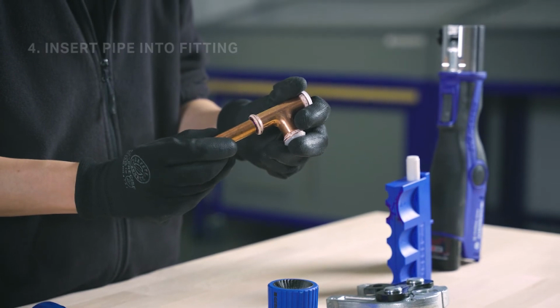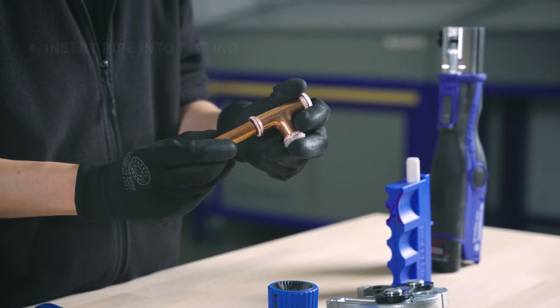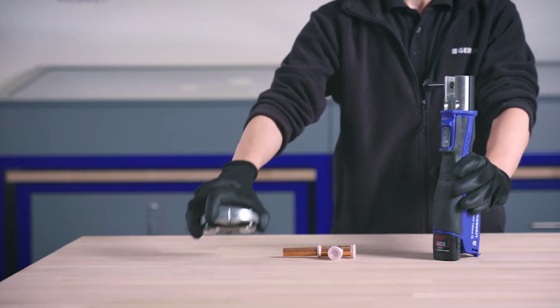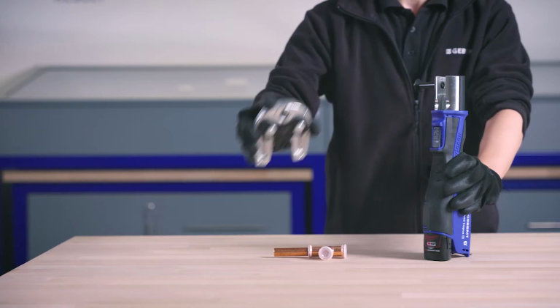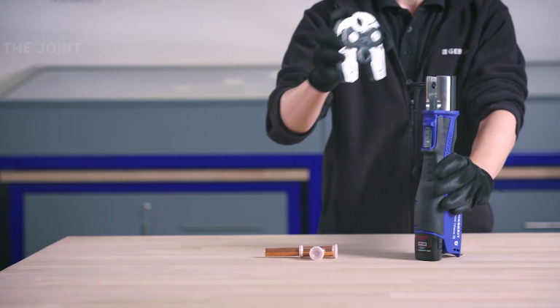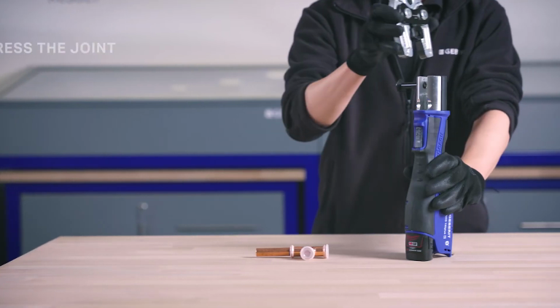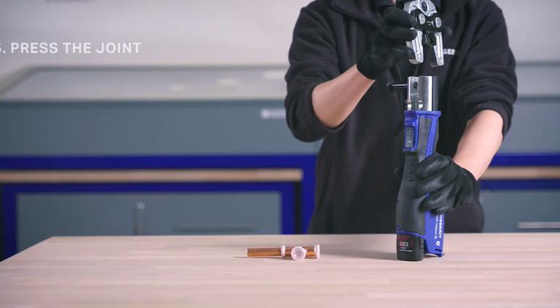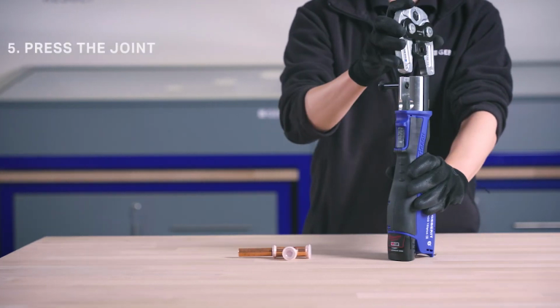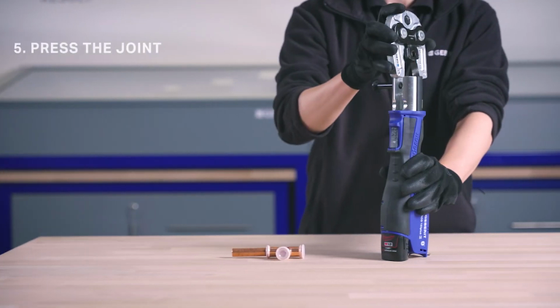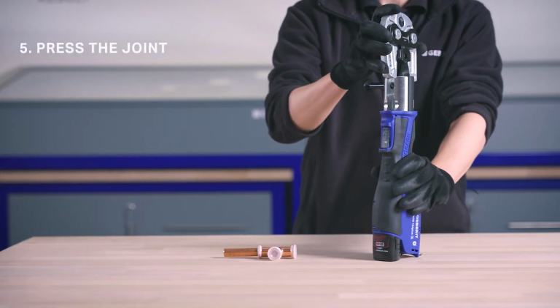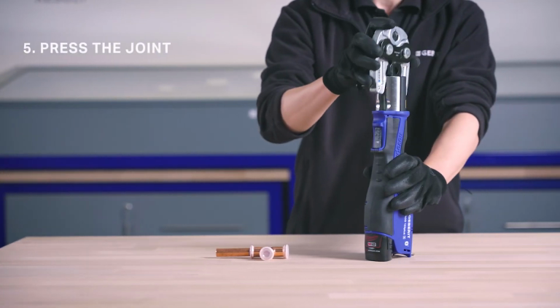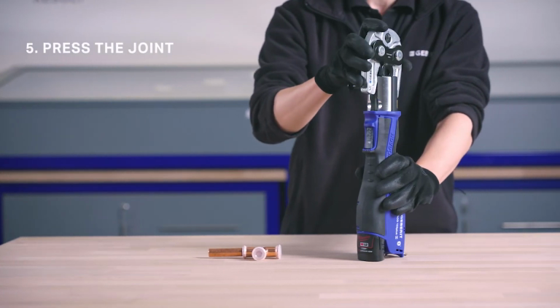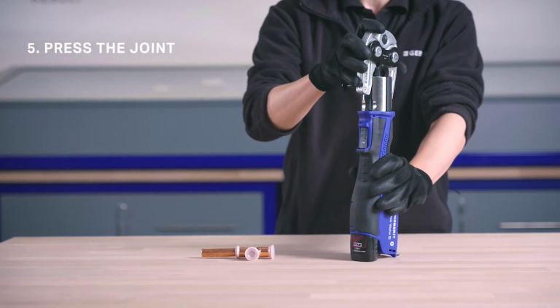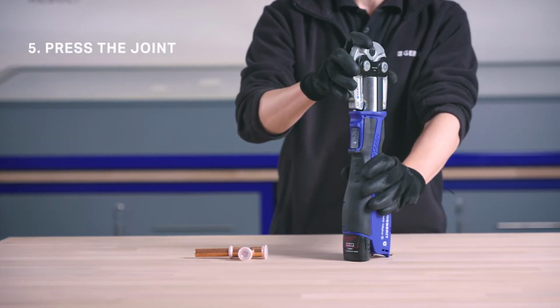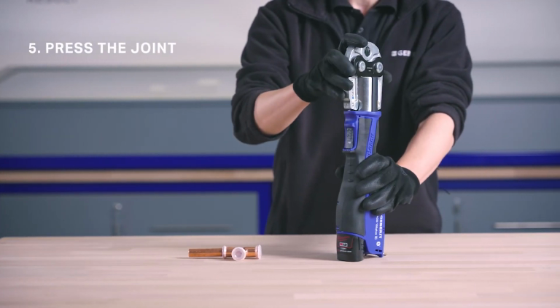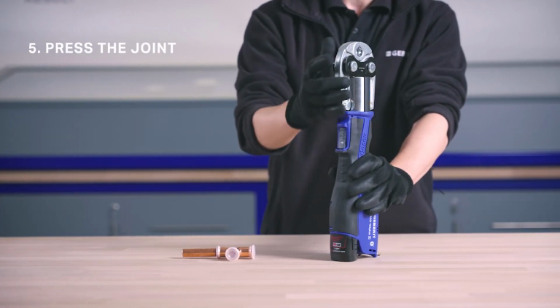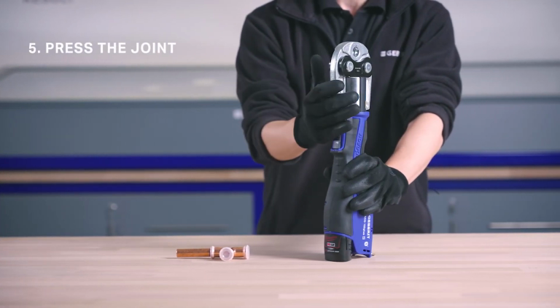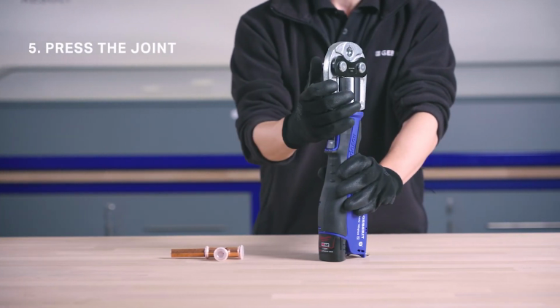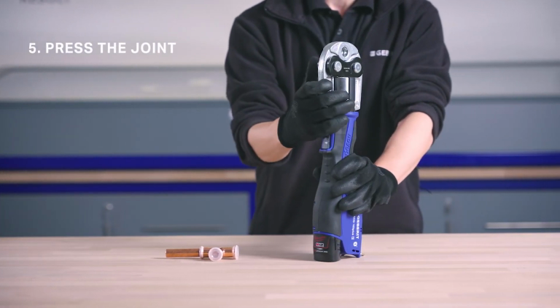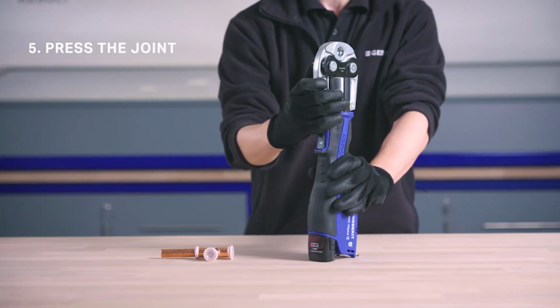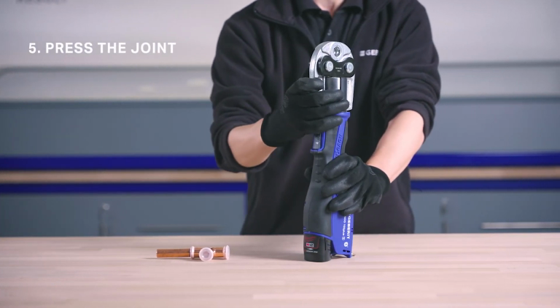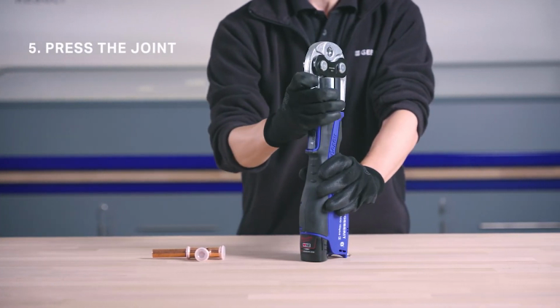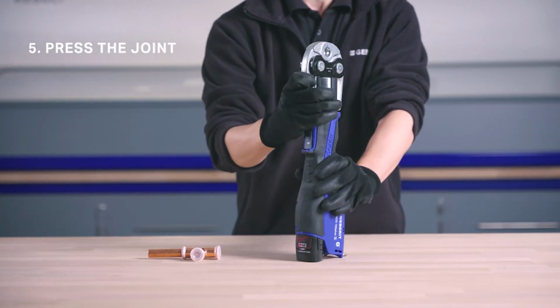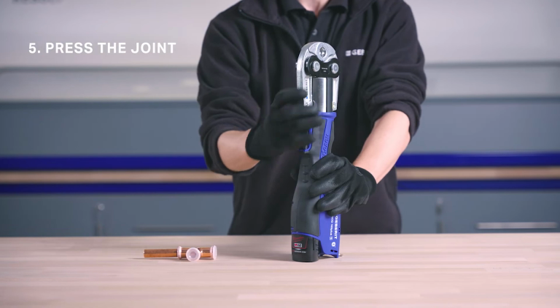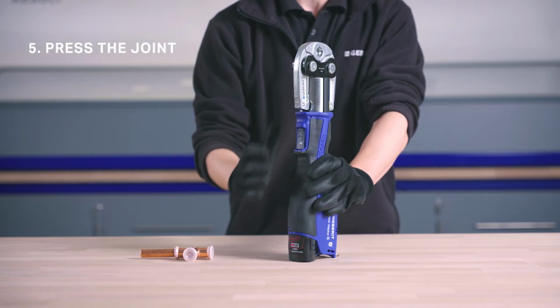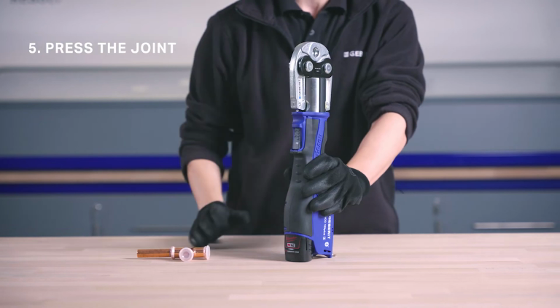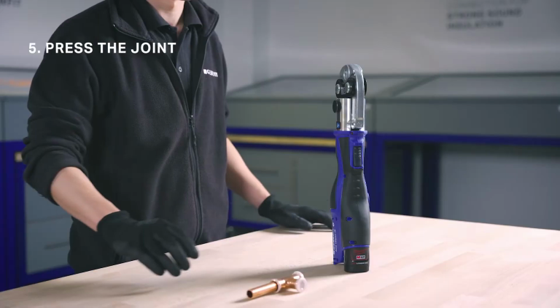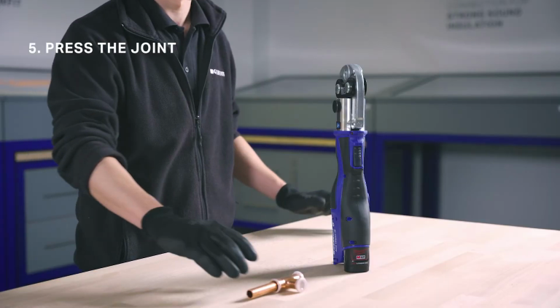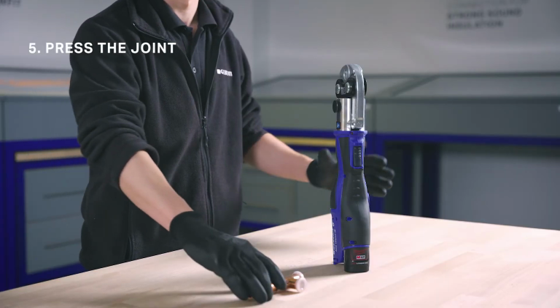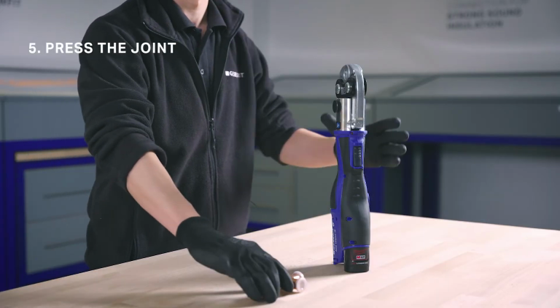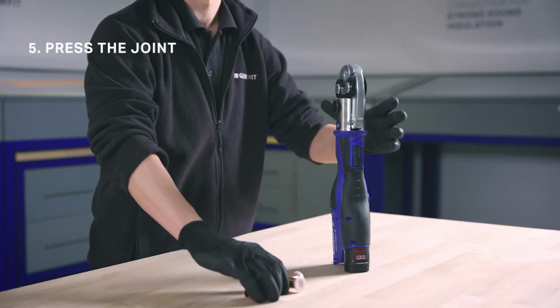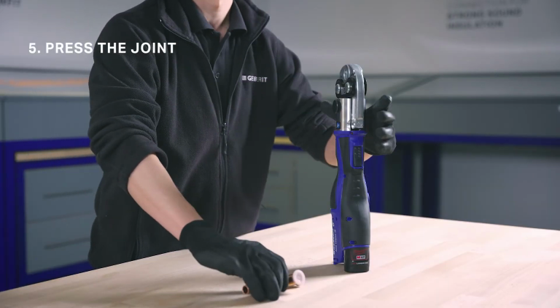Now press the joint using the appropriate jaw or collar, ensuring correct alignment.